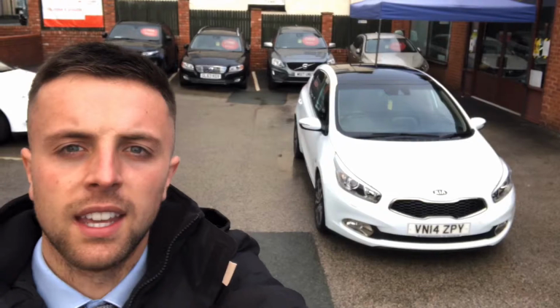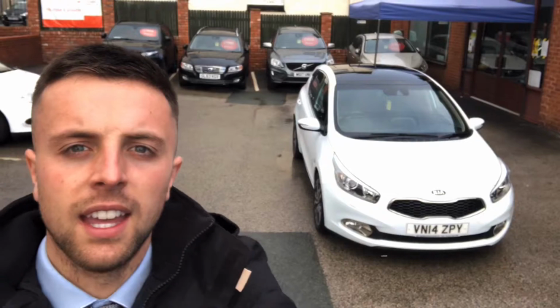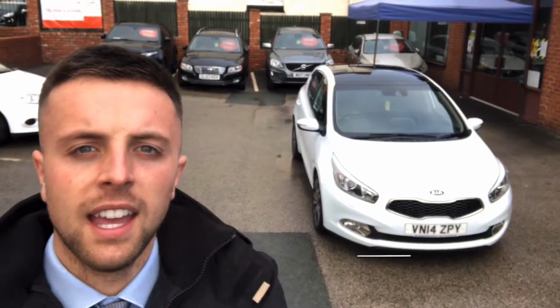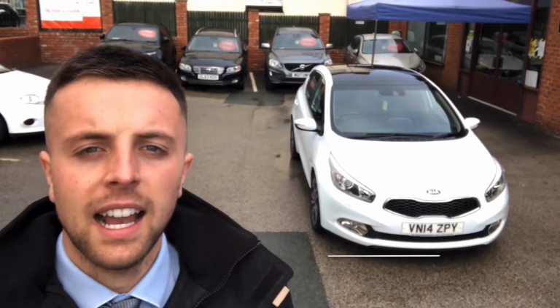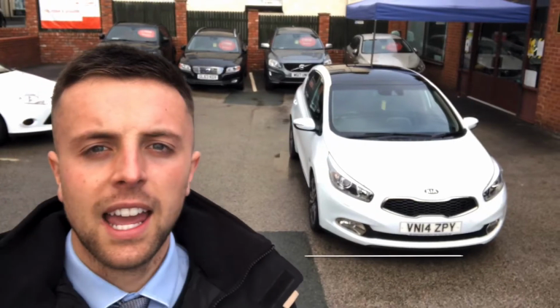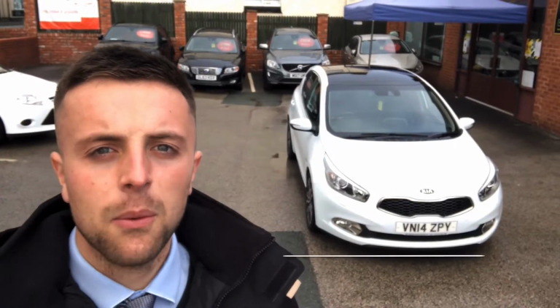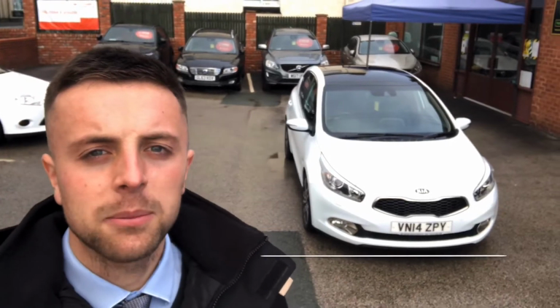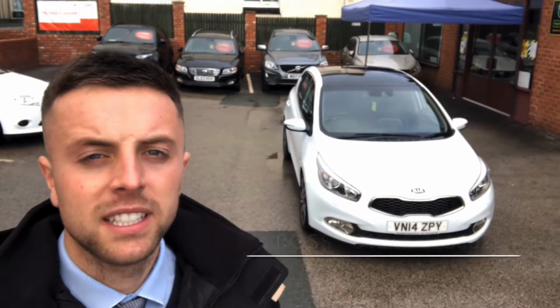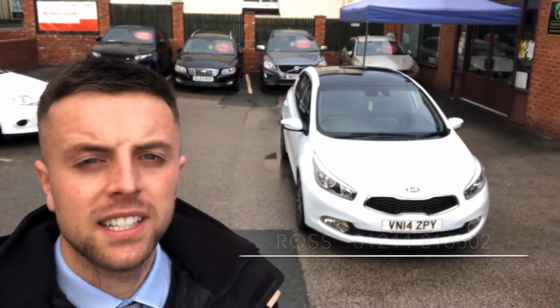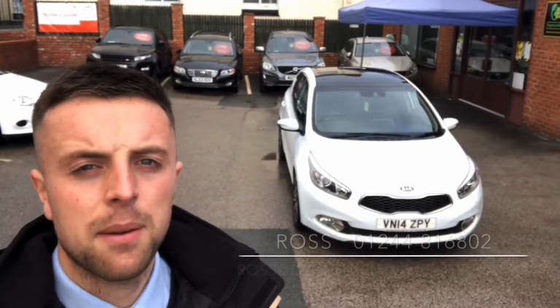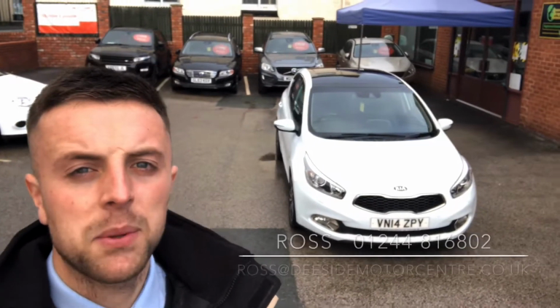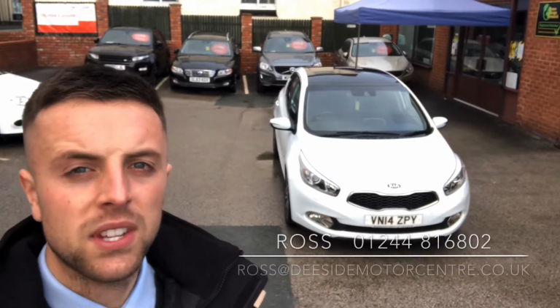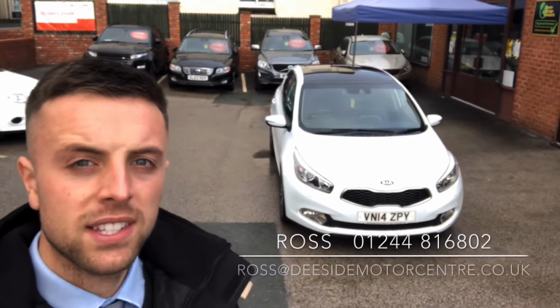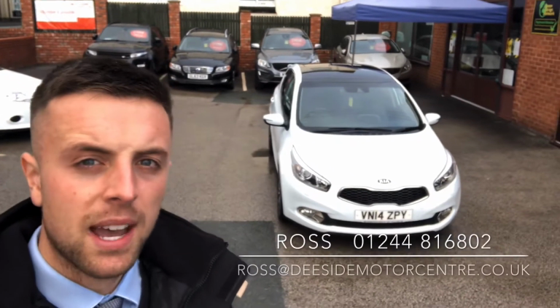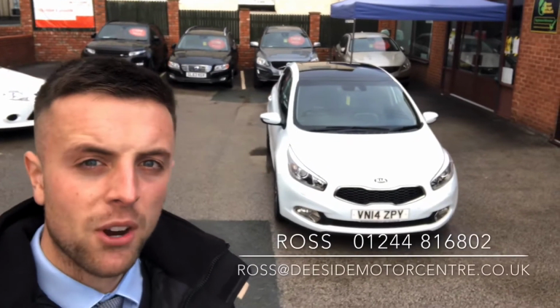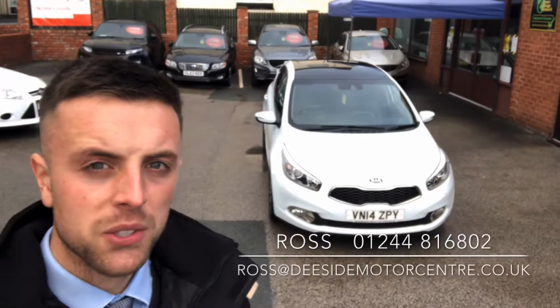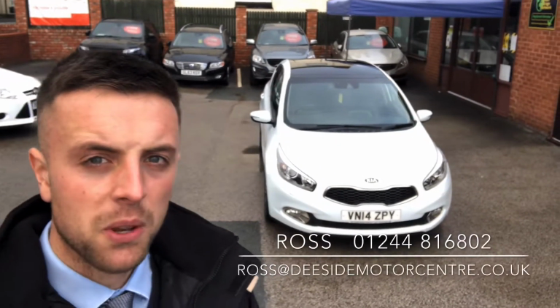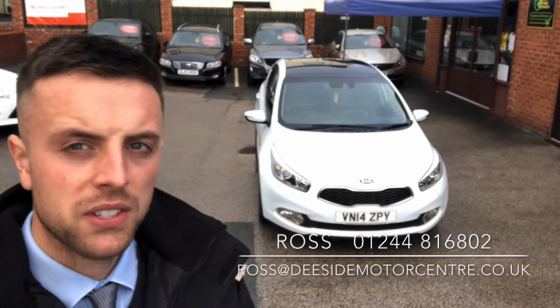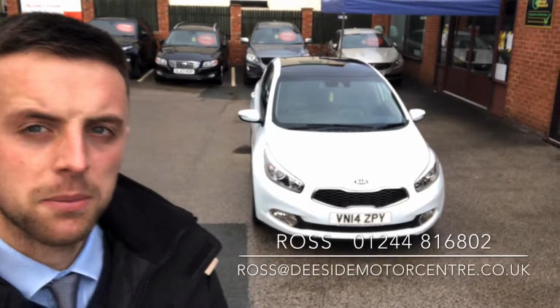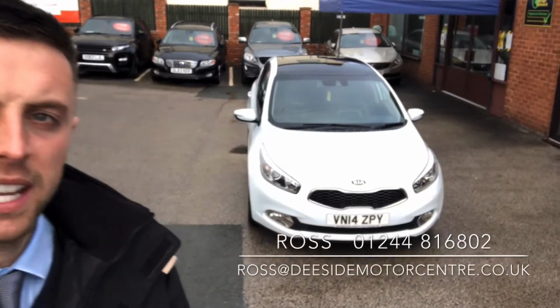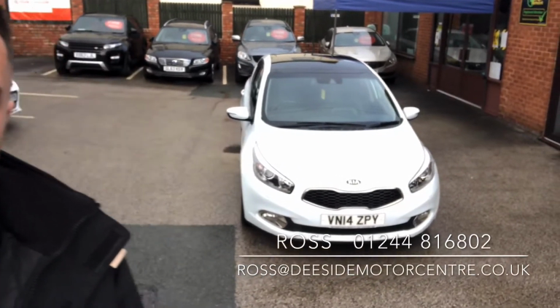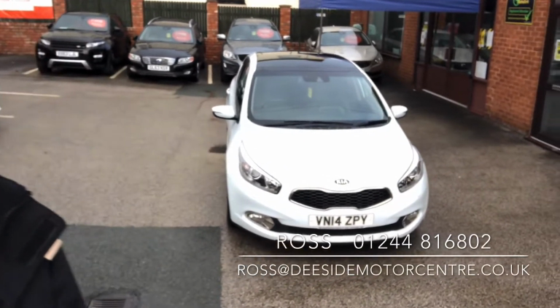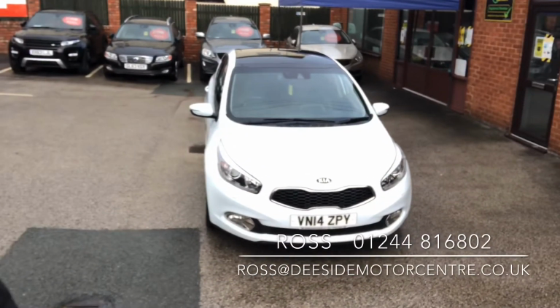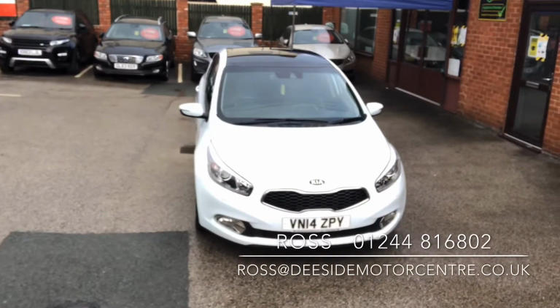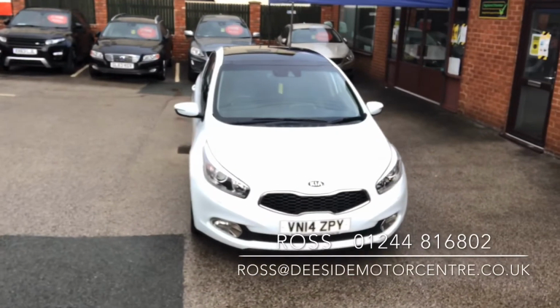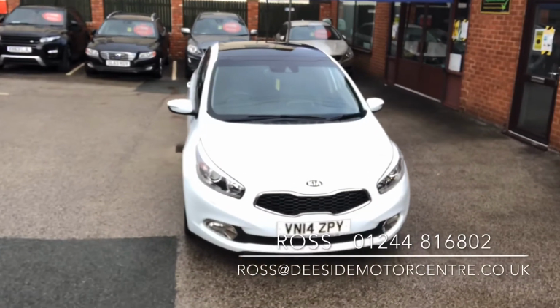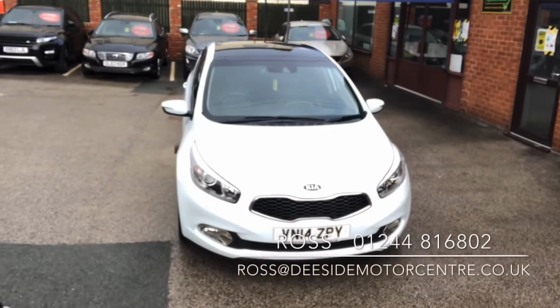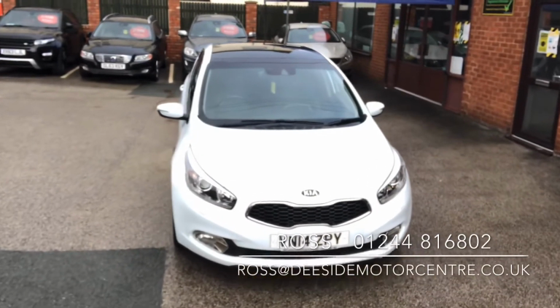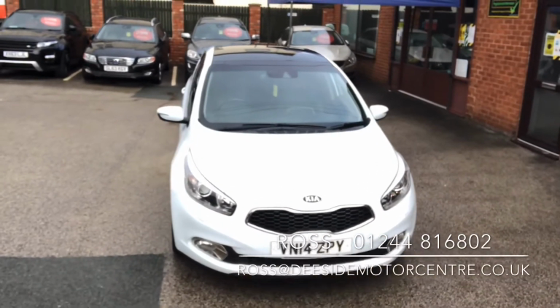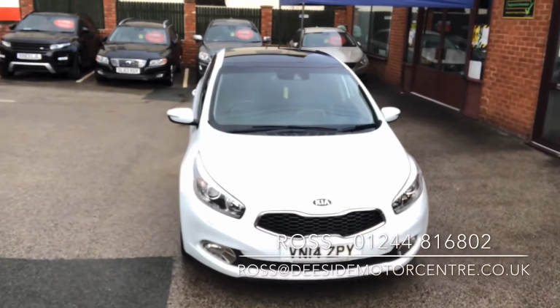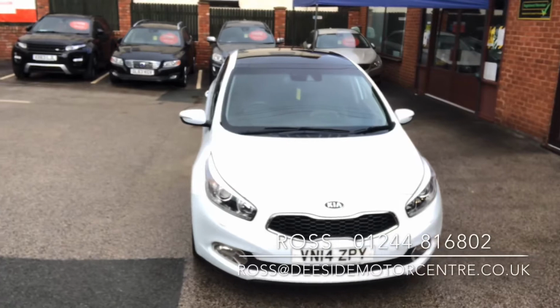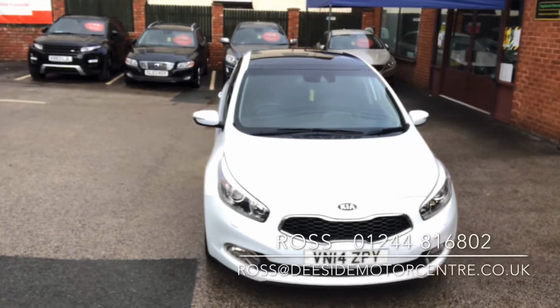Hello, welcome to DCI Motor Centre. I'm Ross, one of the salesmen here, and today I'm going to take you around our Kia Ceed.